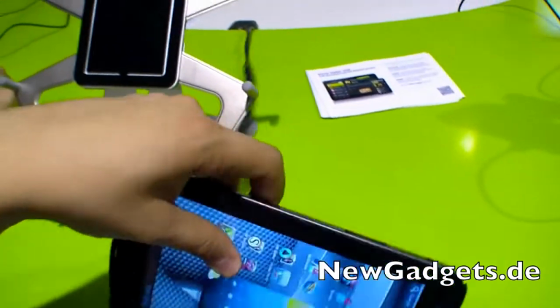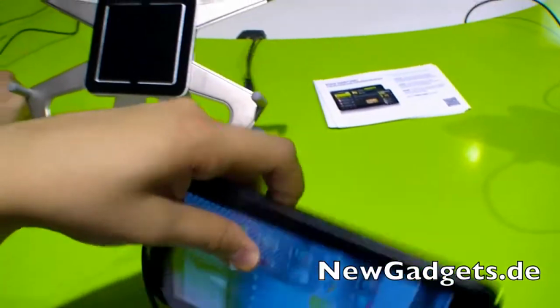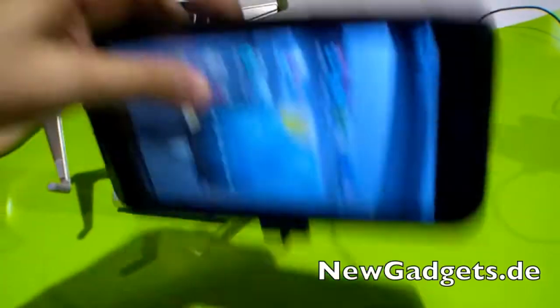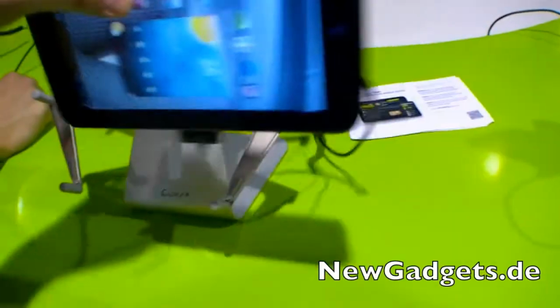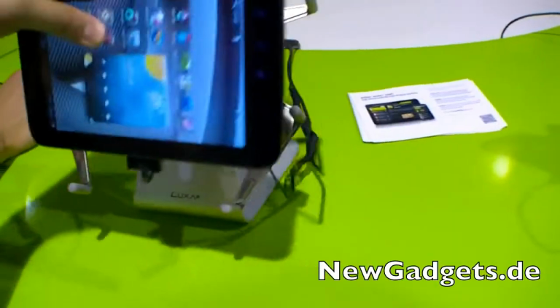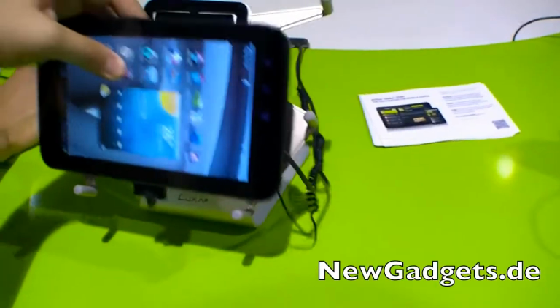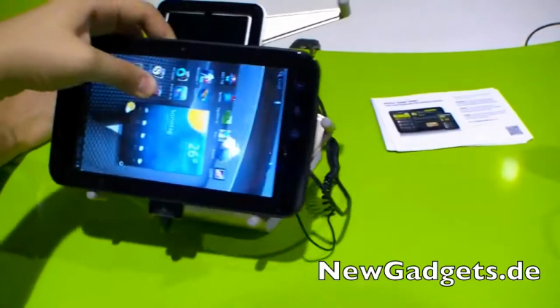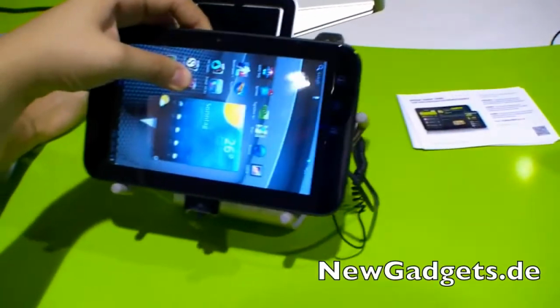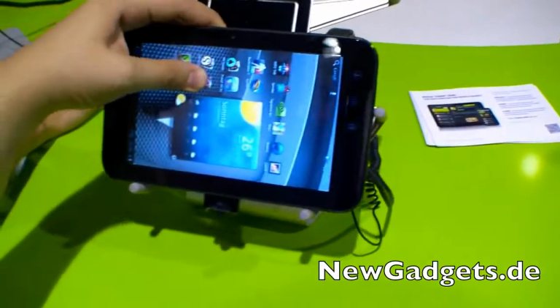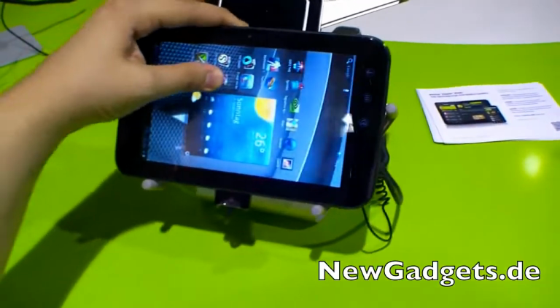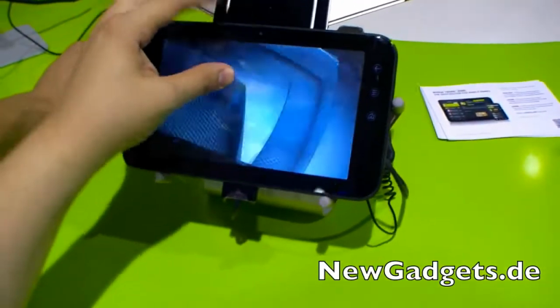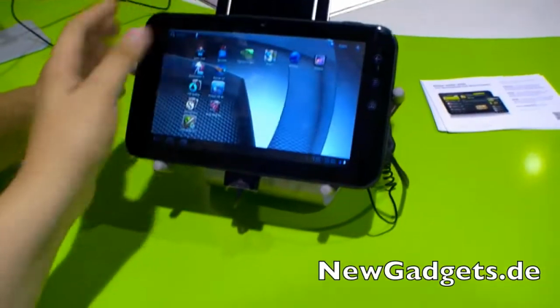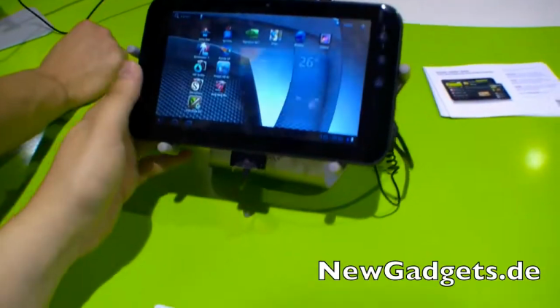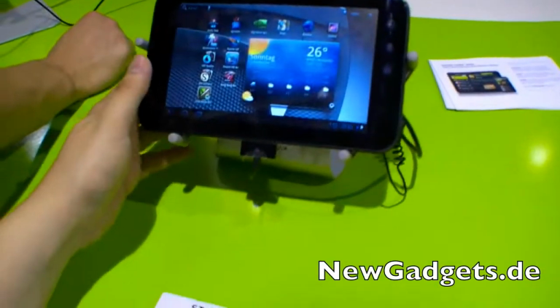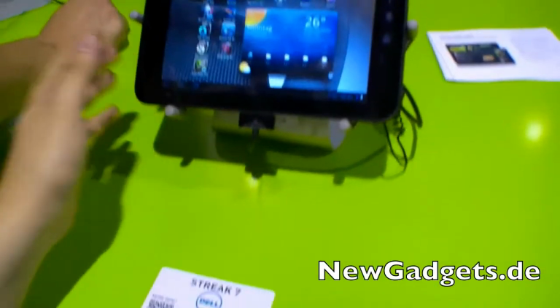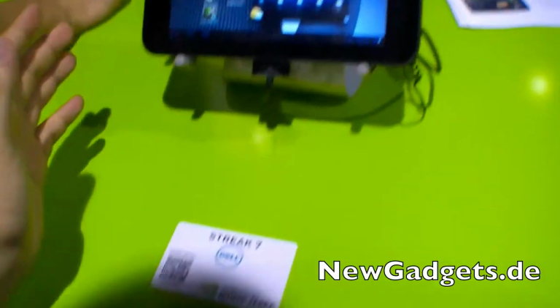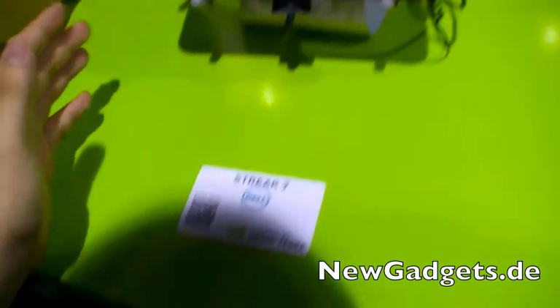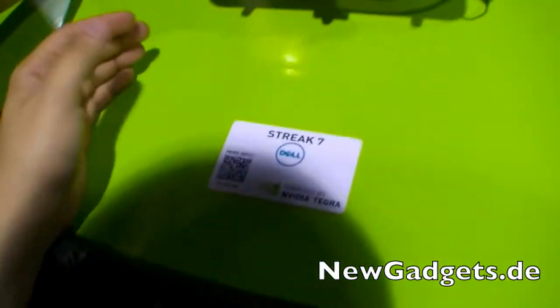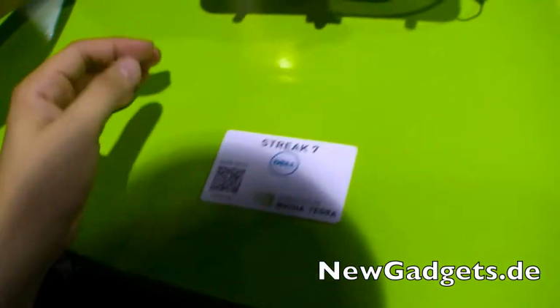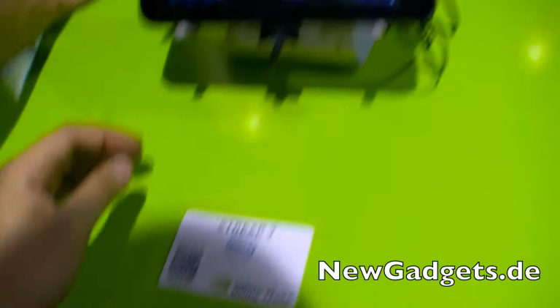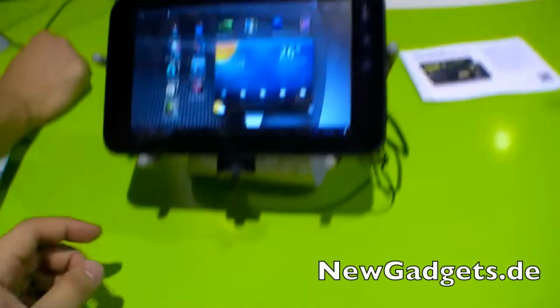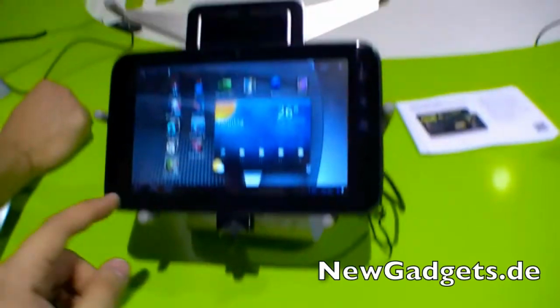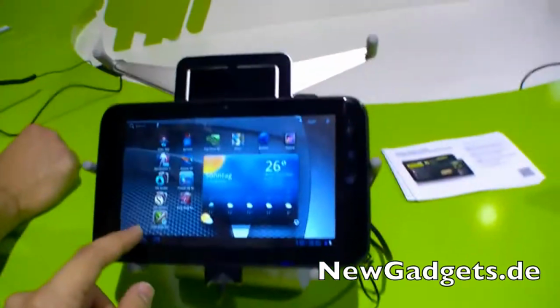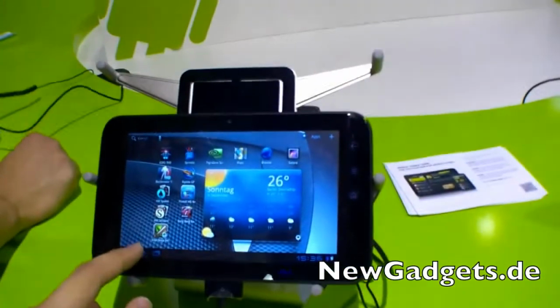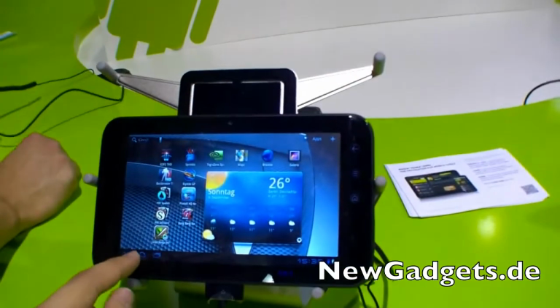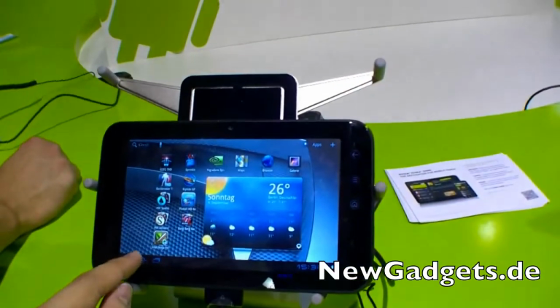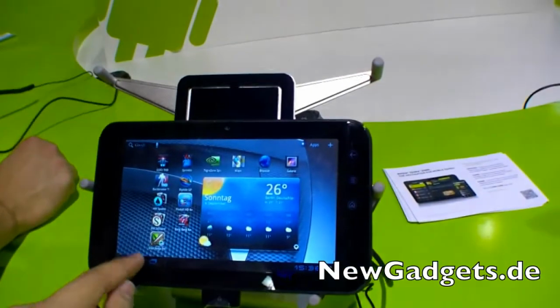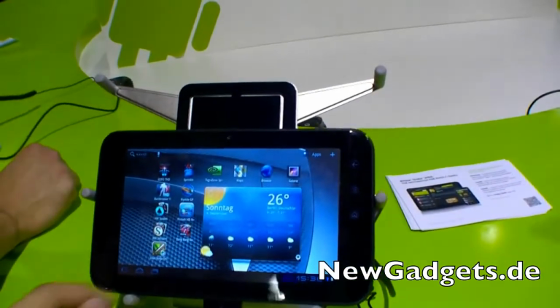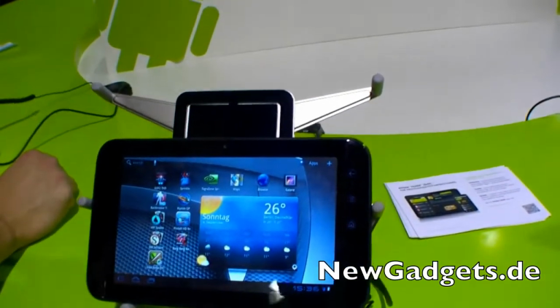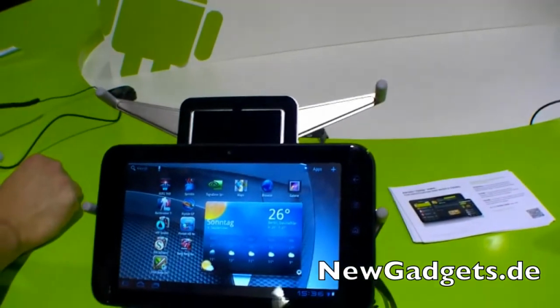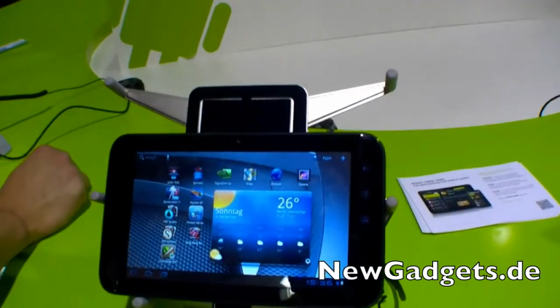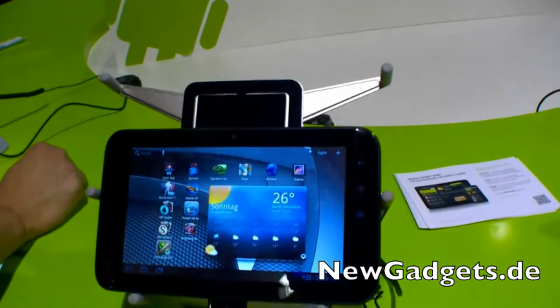So that was the Dell Streak 7, now finally with Android Honeycomb.